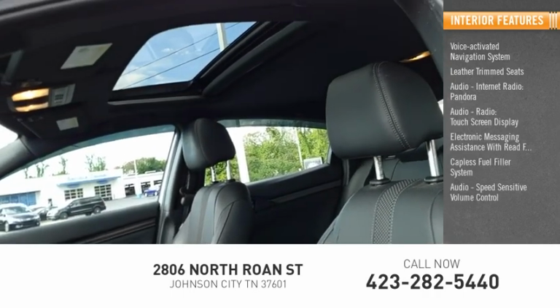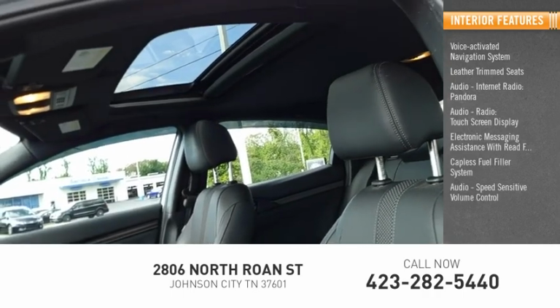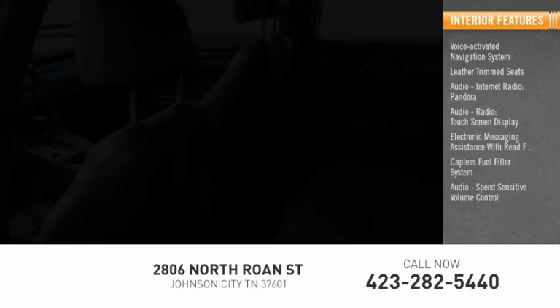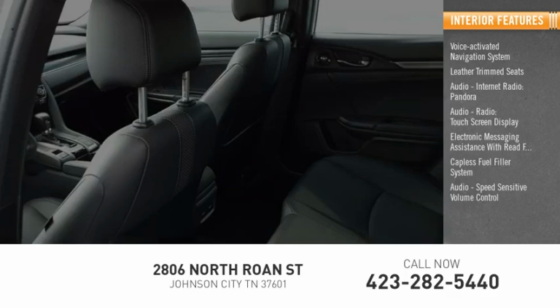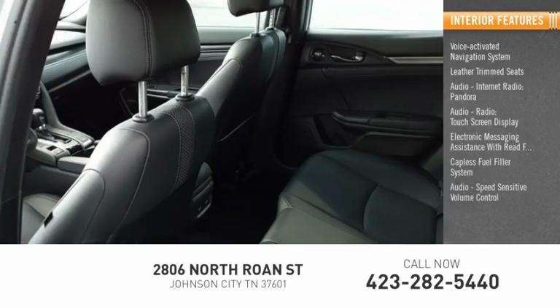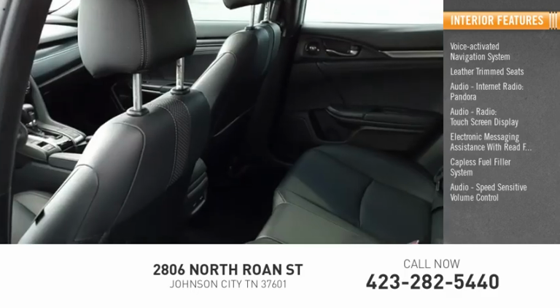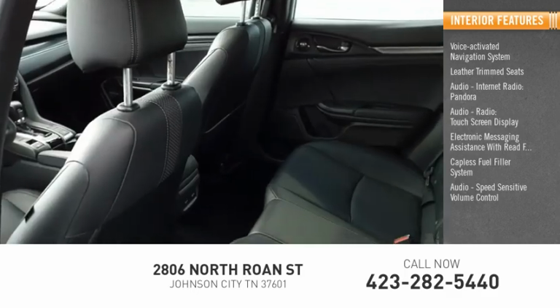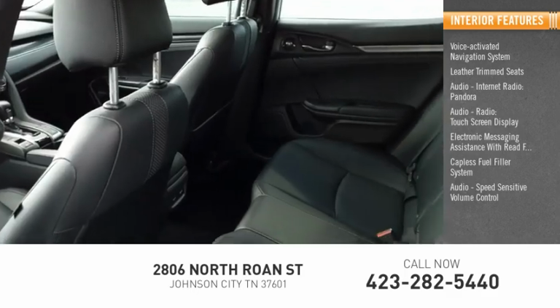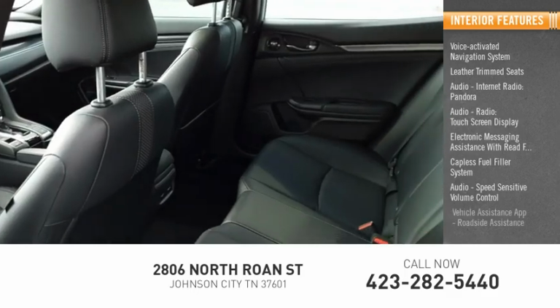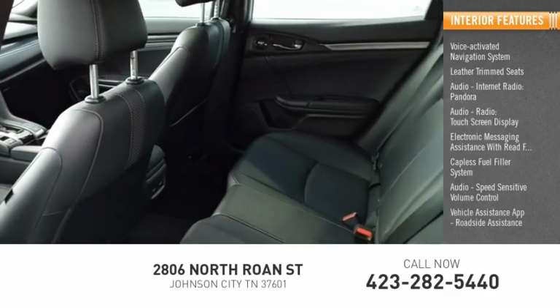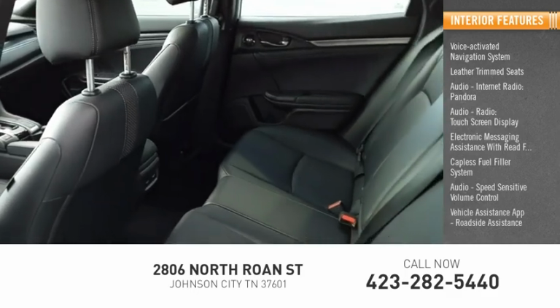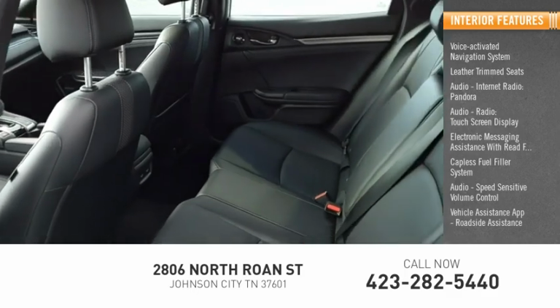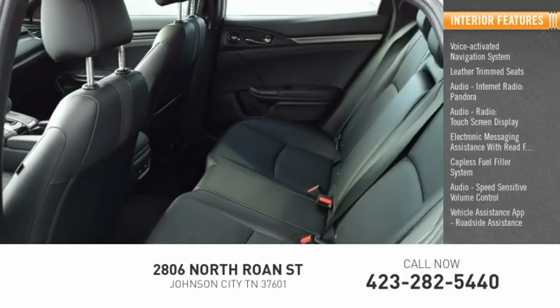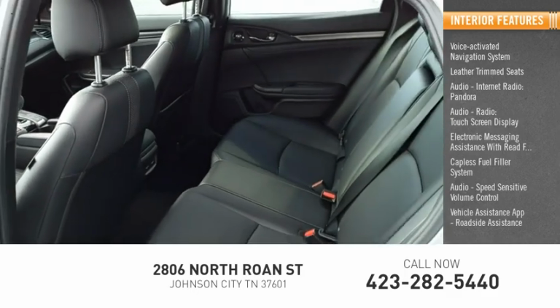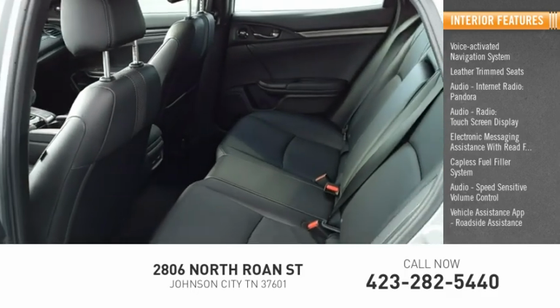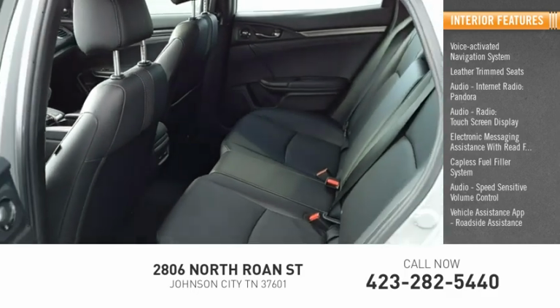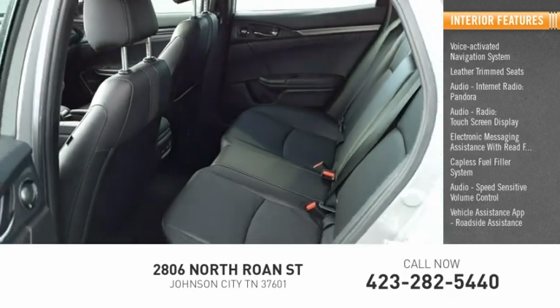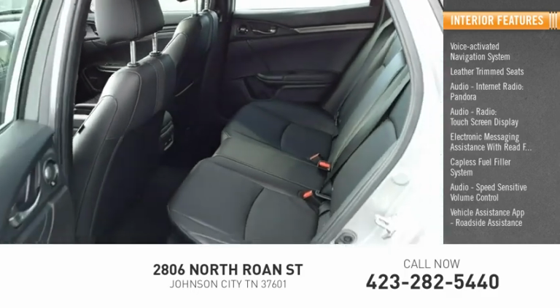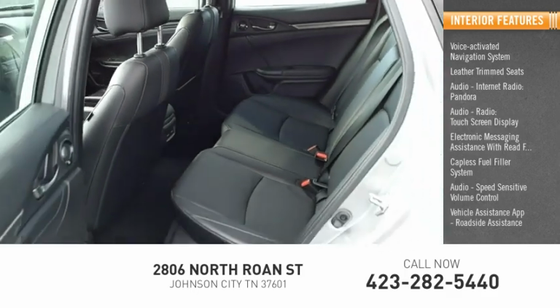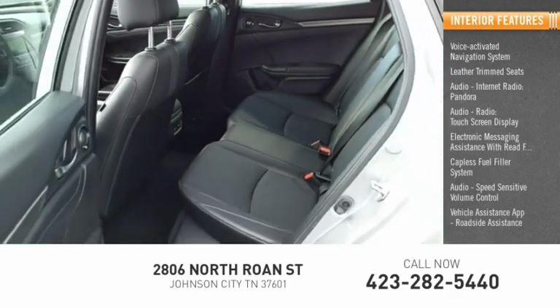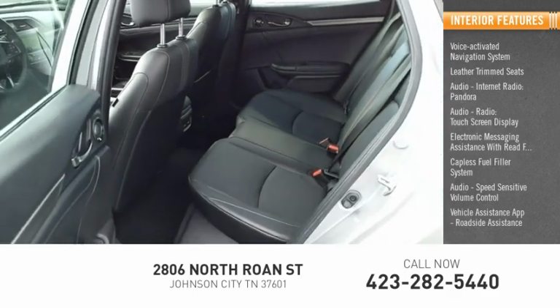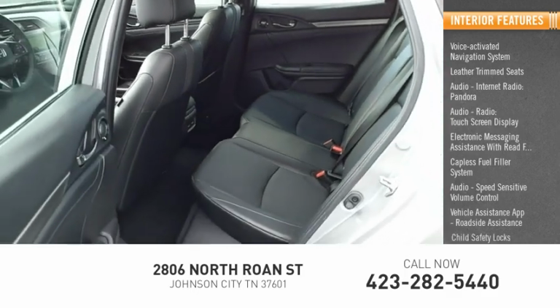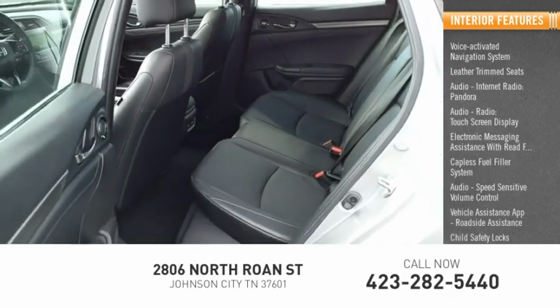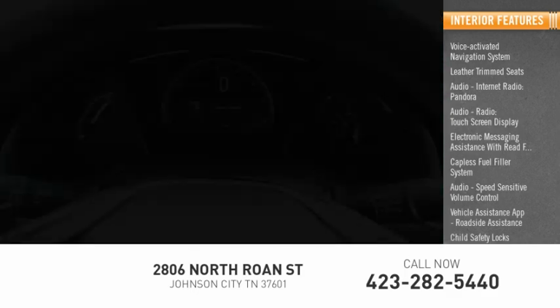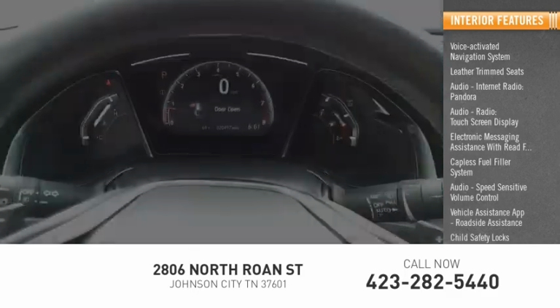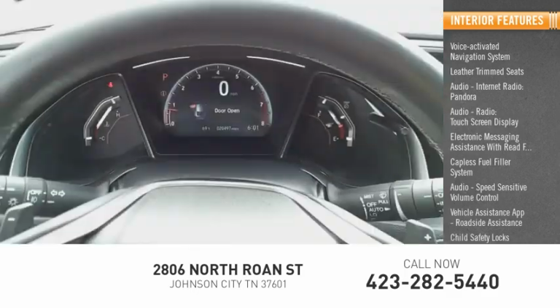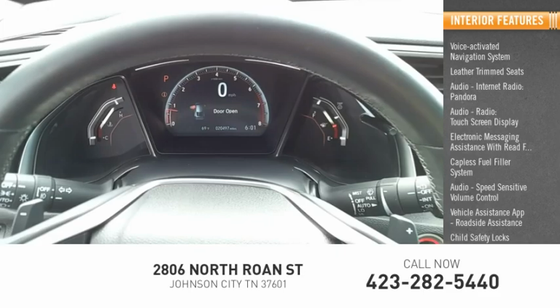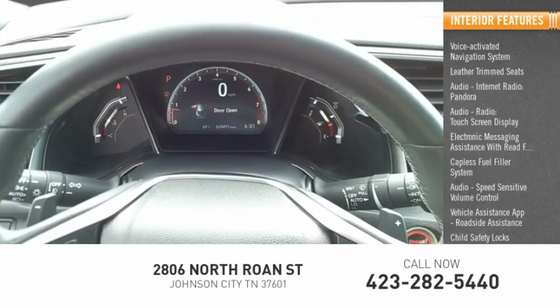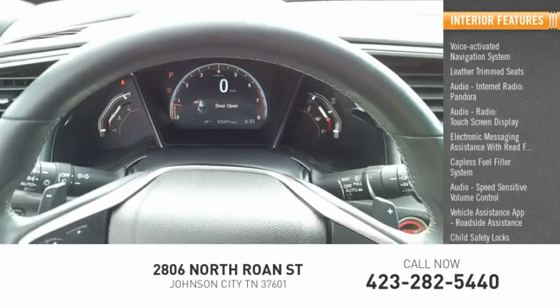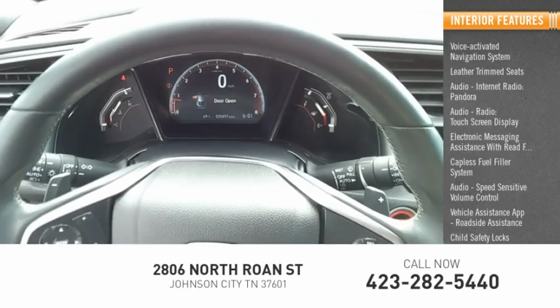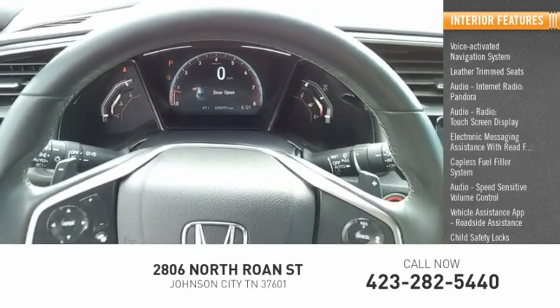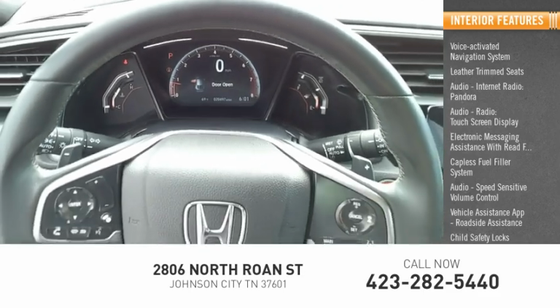Speed-sensitive volume control, vehicle assistance app, roadside assistance, child safety locks, and a multi-function display.